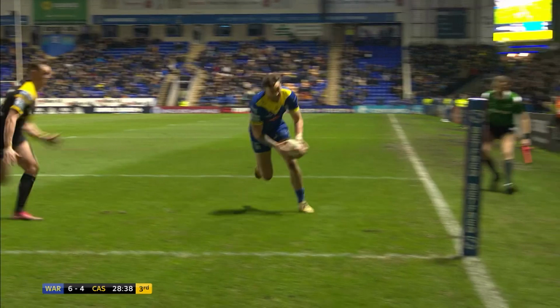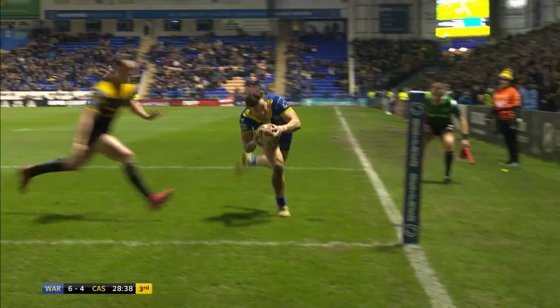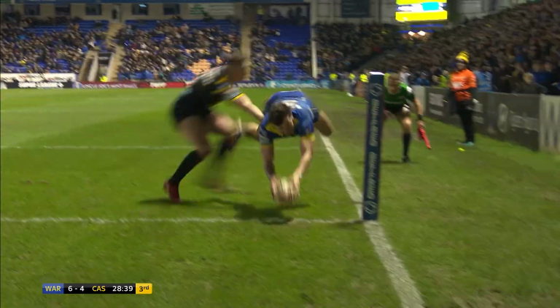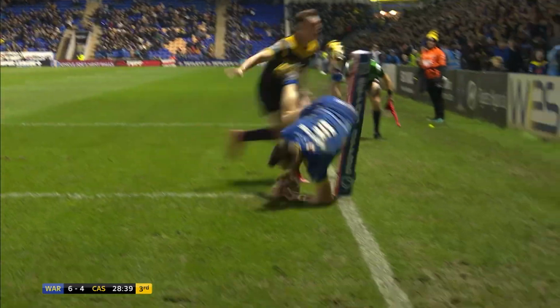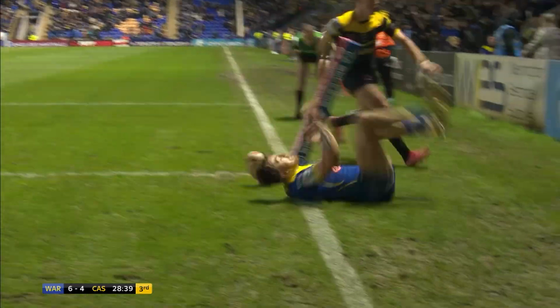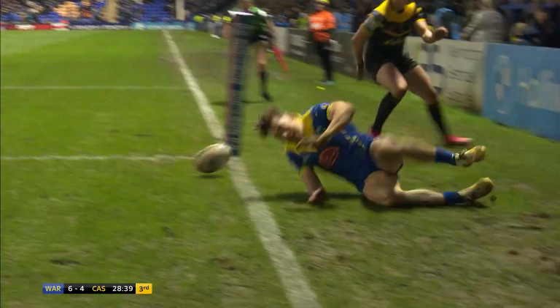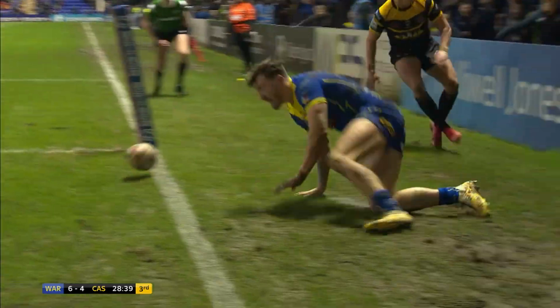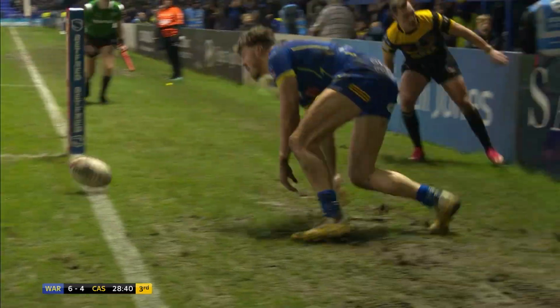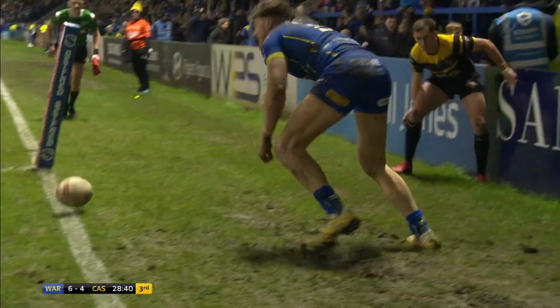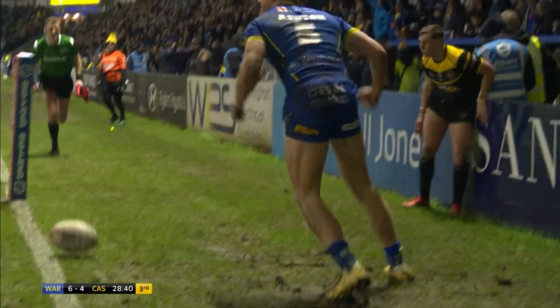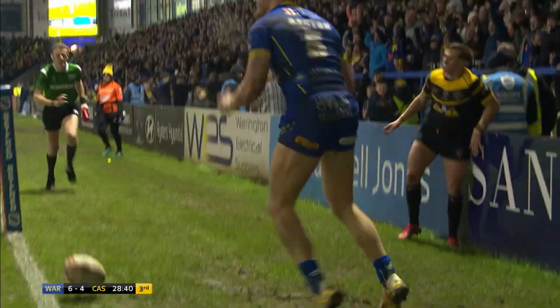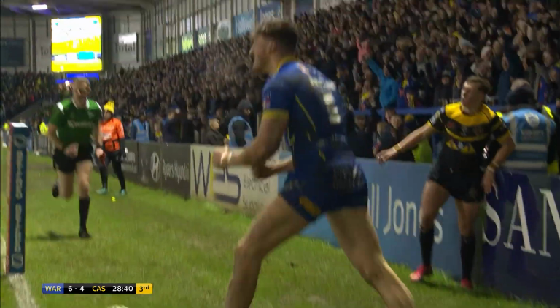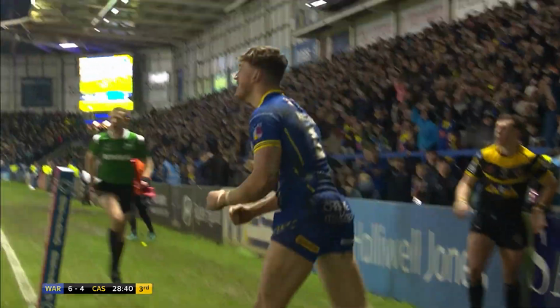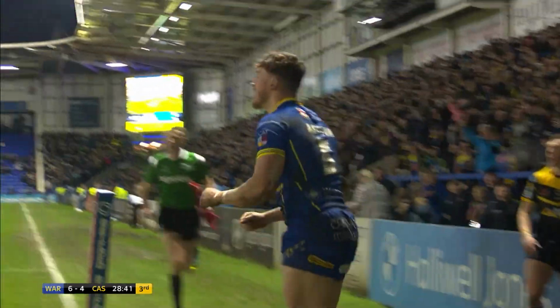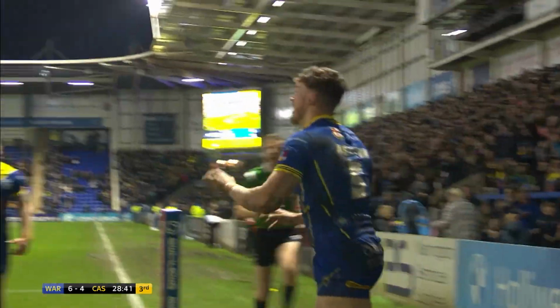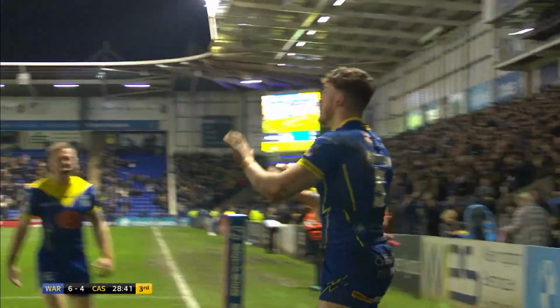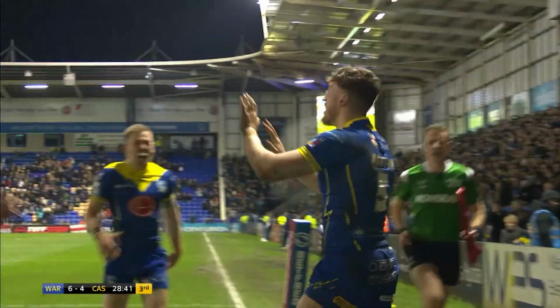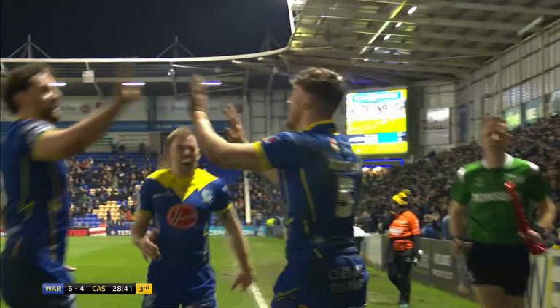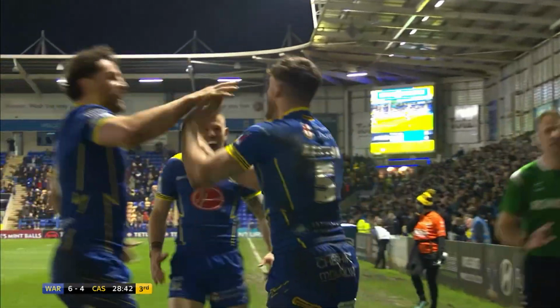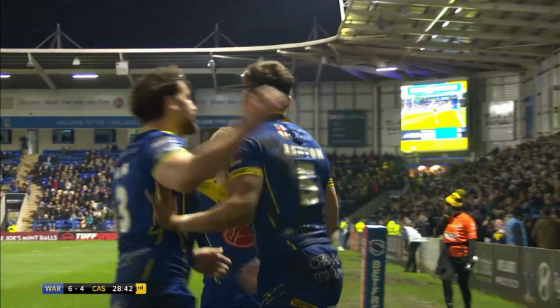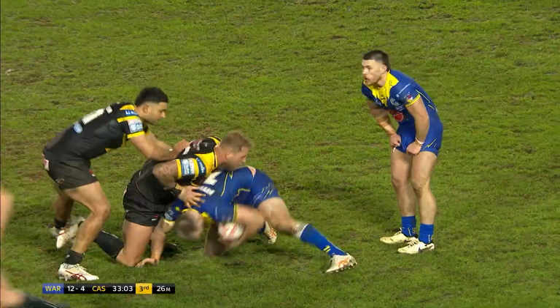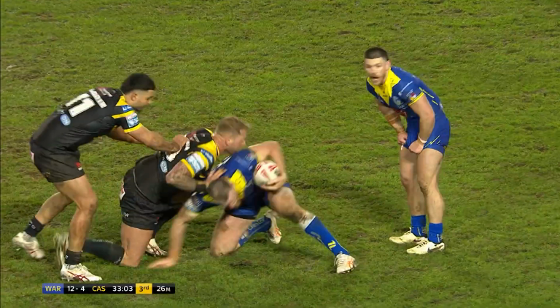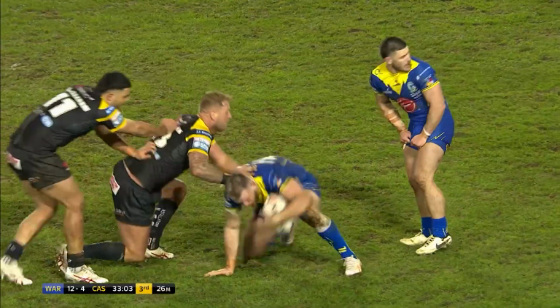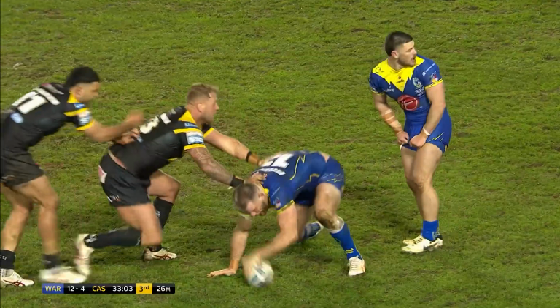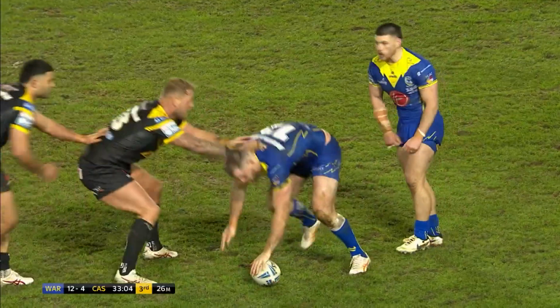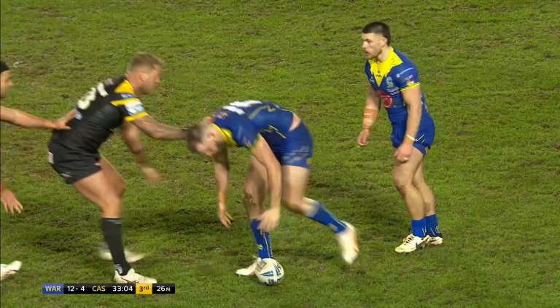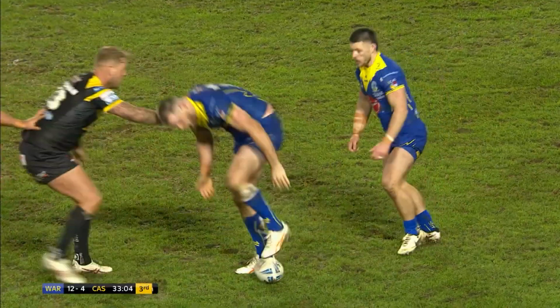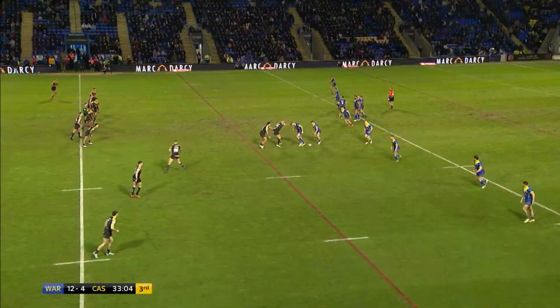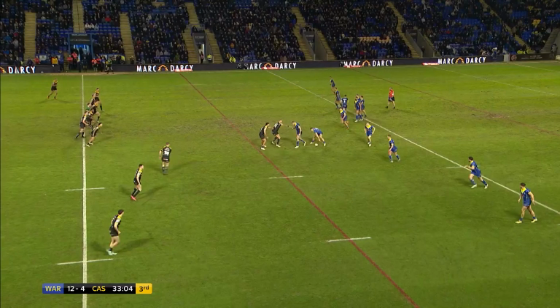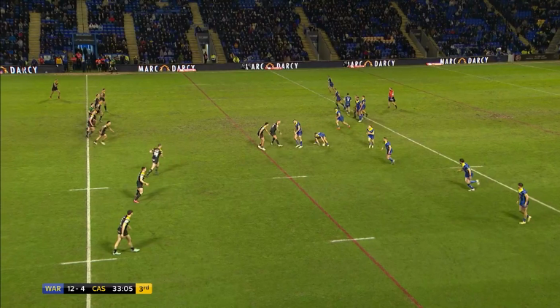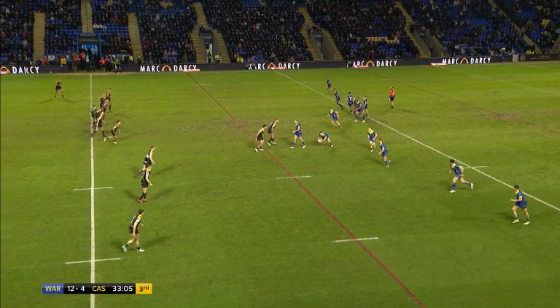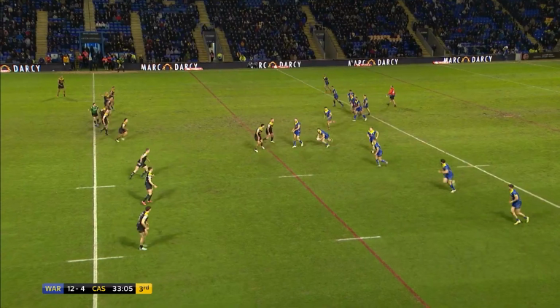And down the left-hand side, Ashton again. Walker — over! Goal for him.